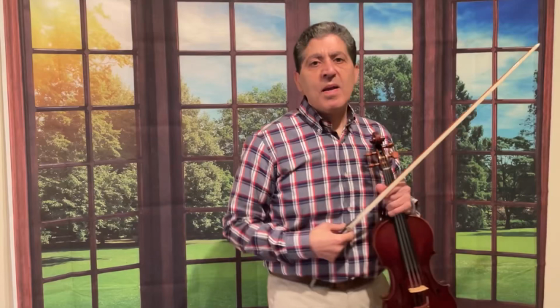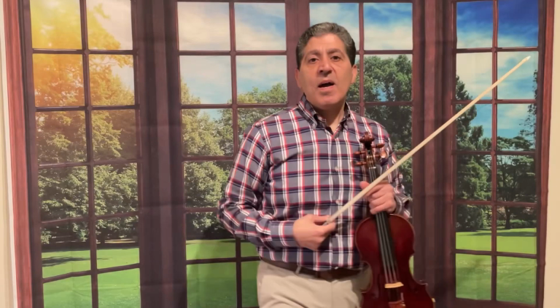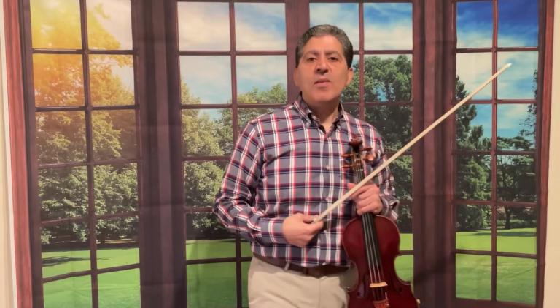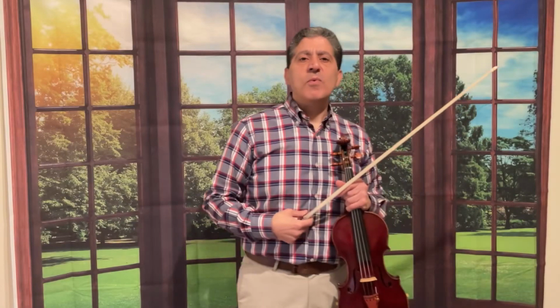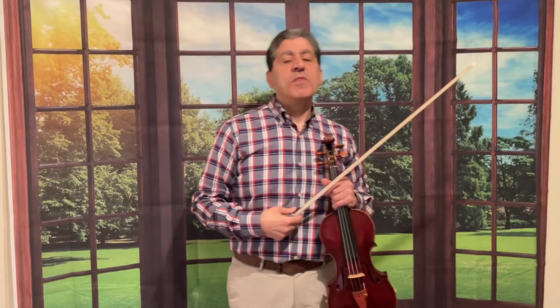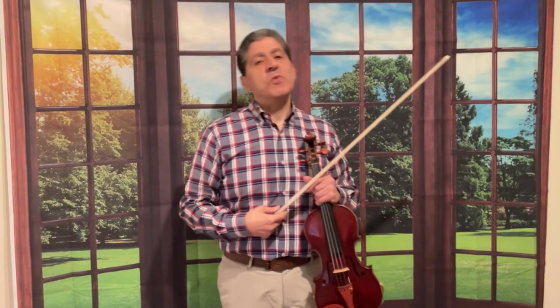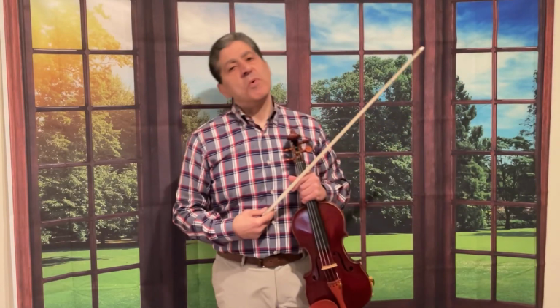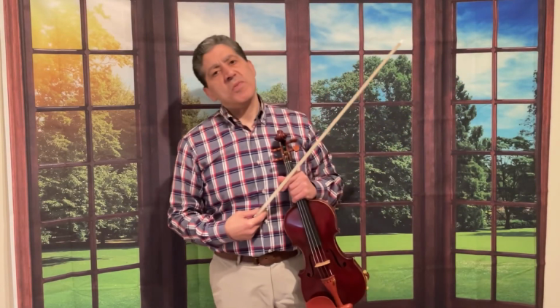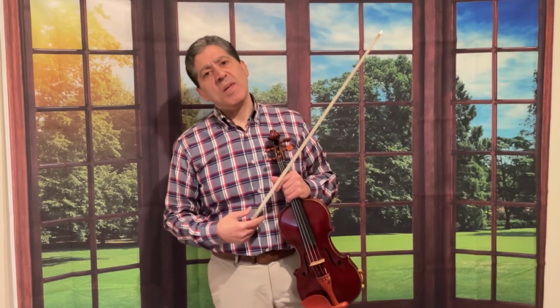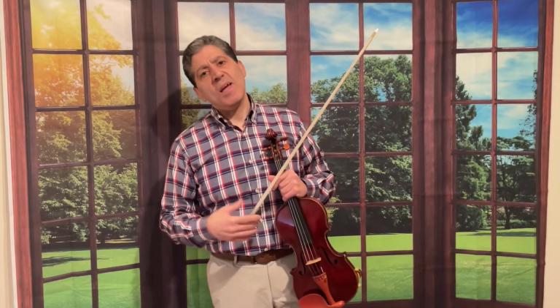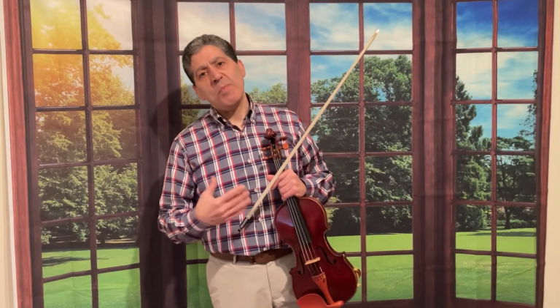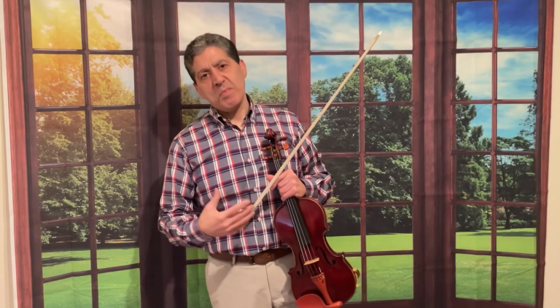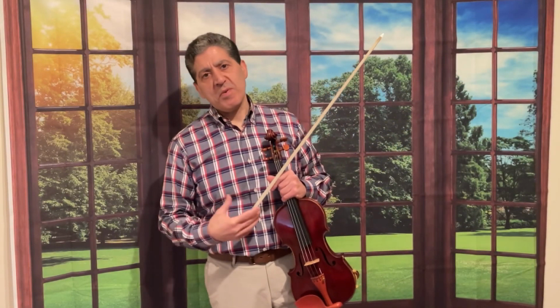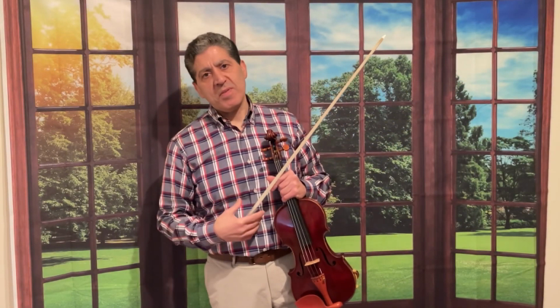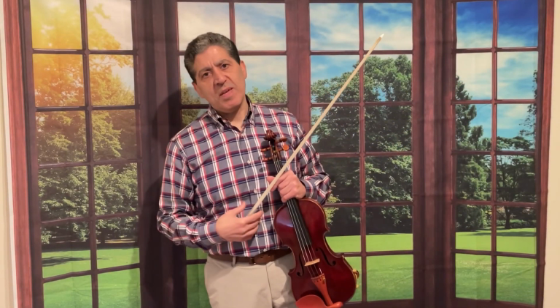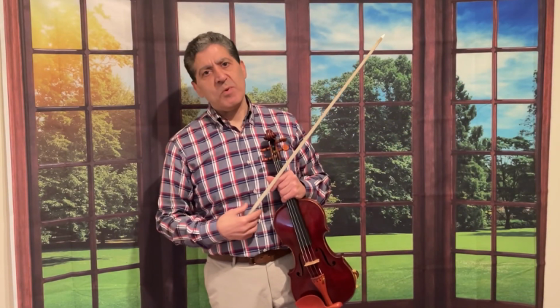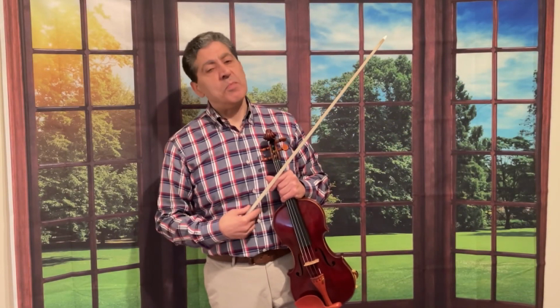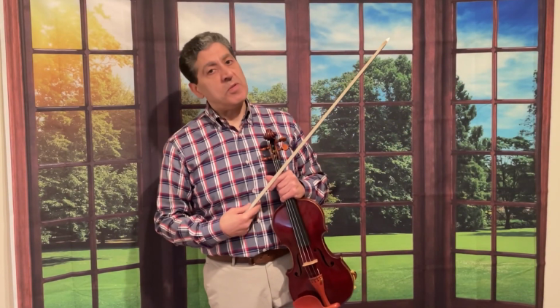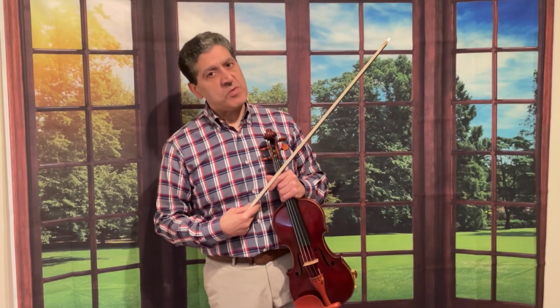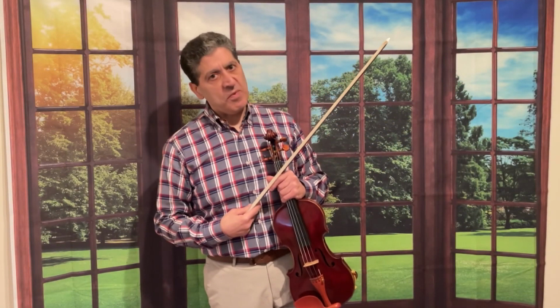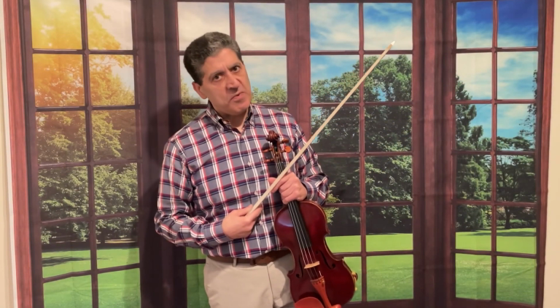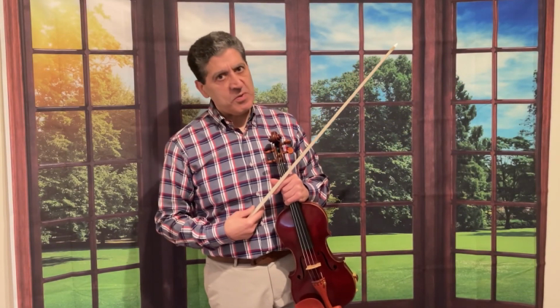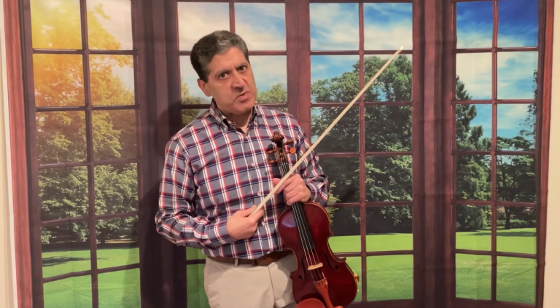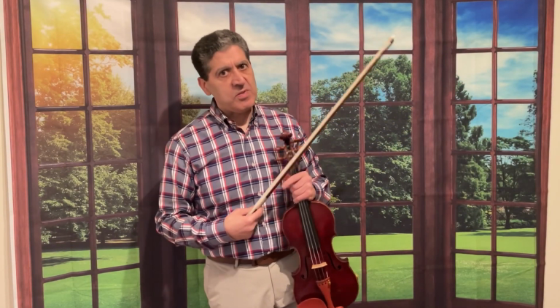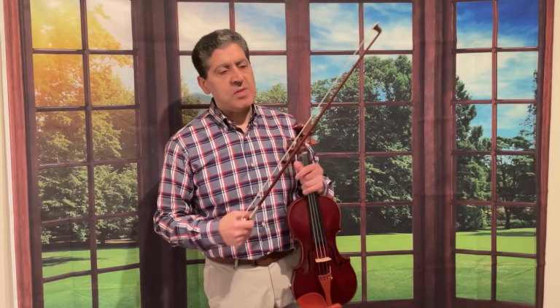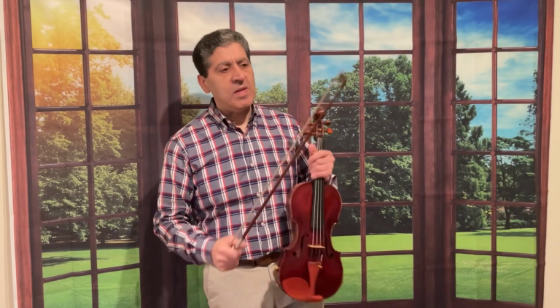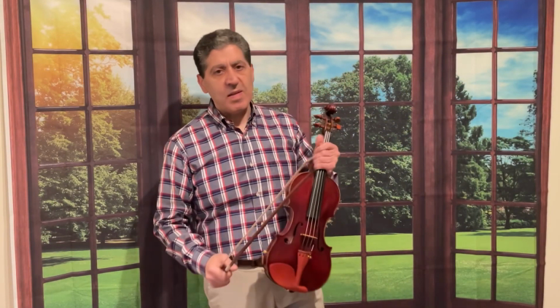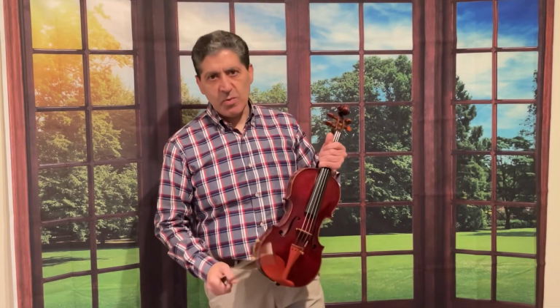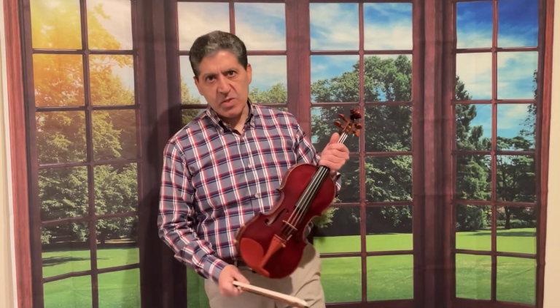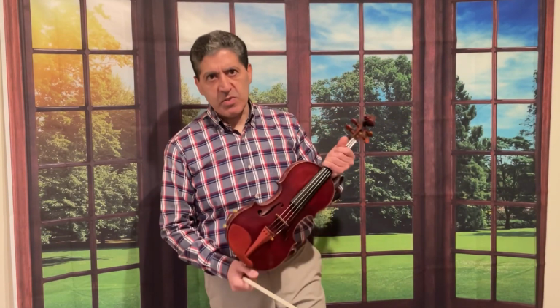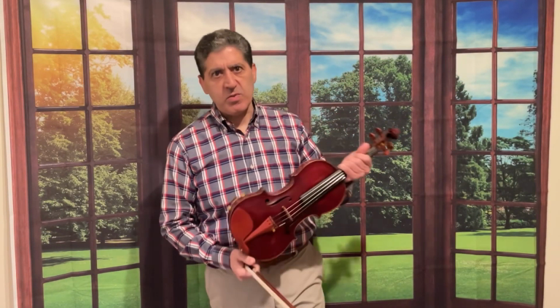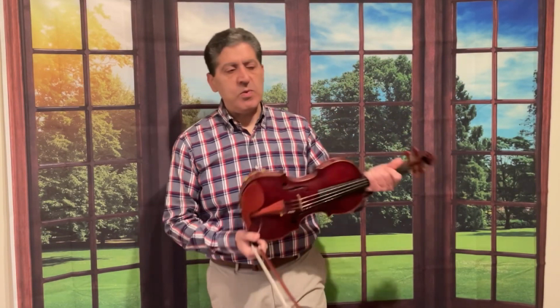Hello, if it's your birthday, happy birthday! I'm going to play the song first and then I will teach it to you.